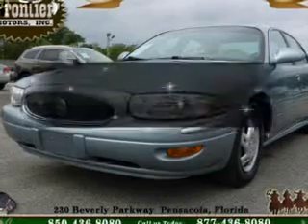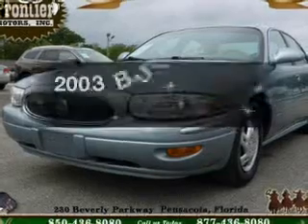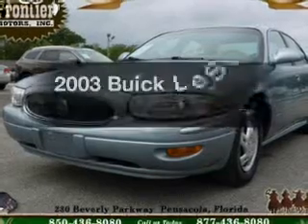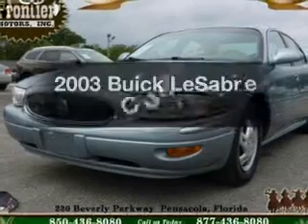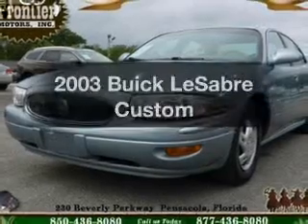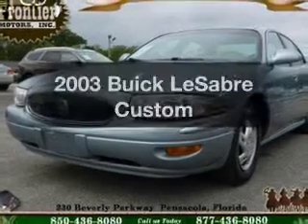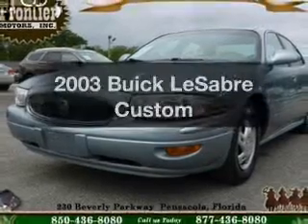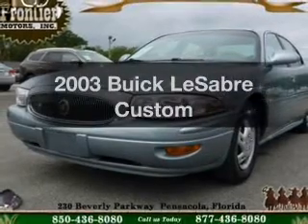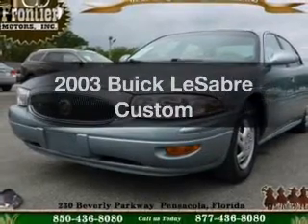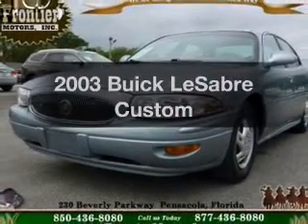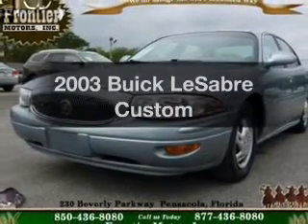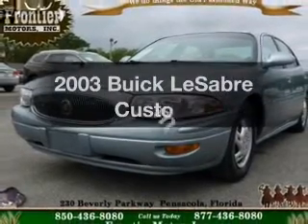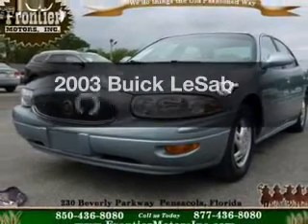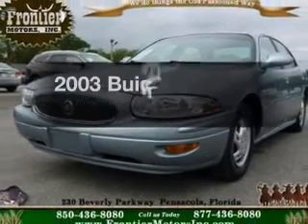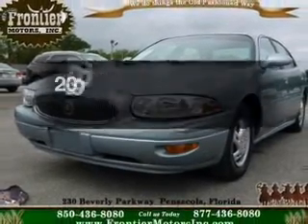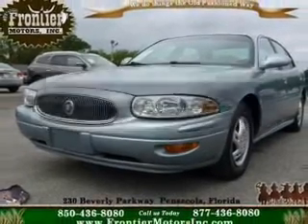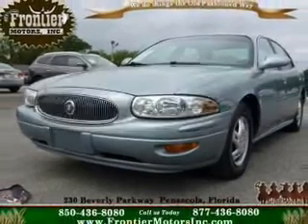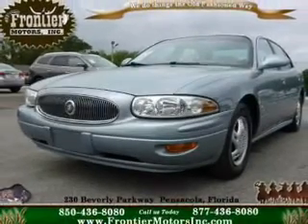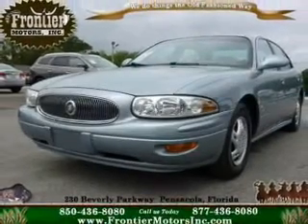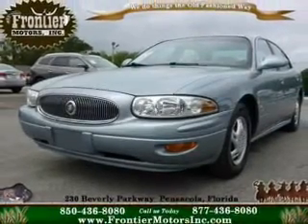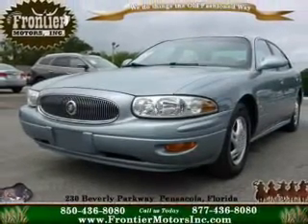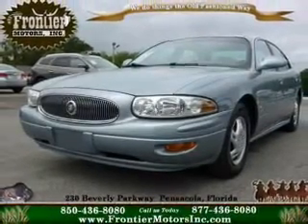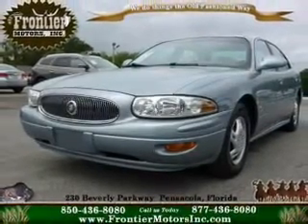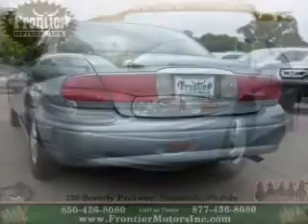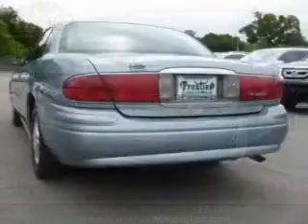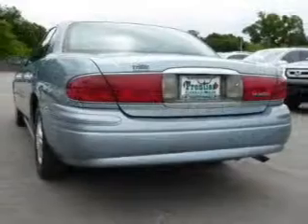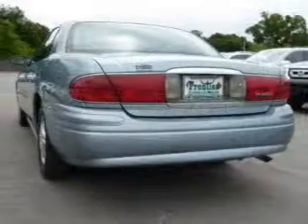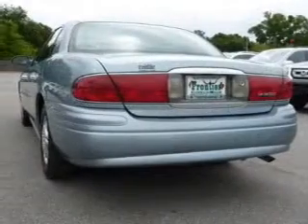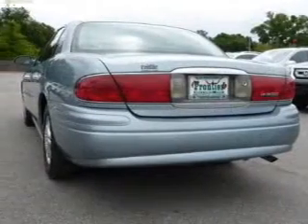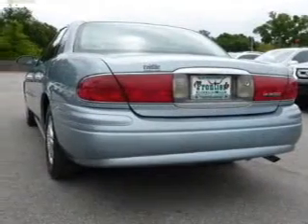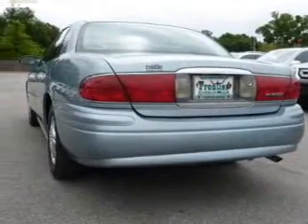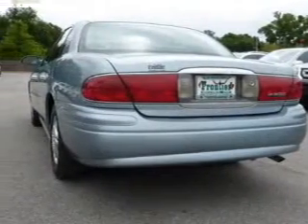Introducing the 2003 Buick LeSabre. Travel the roads in style and comfort in this great vehicle.